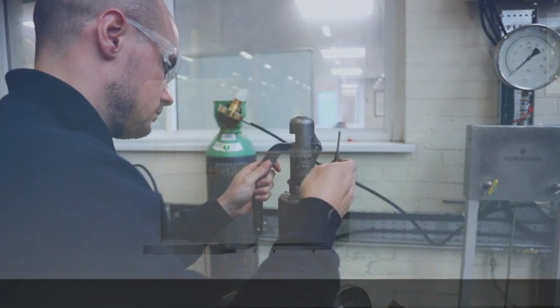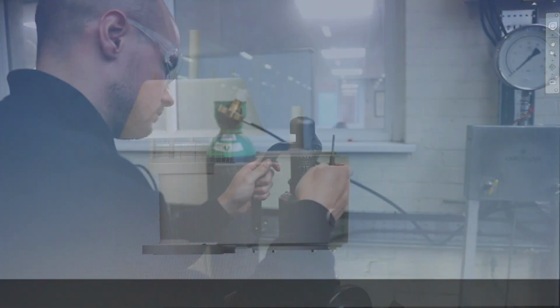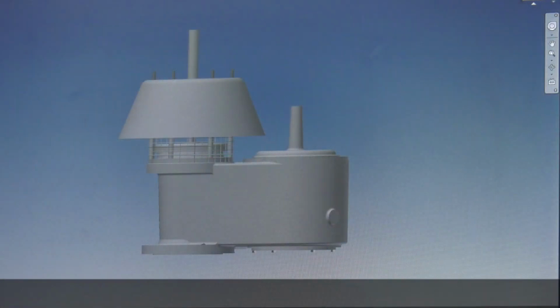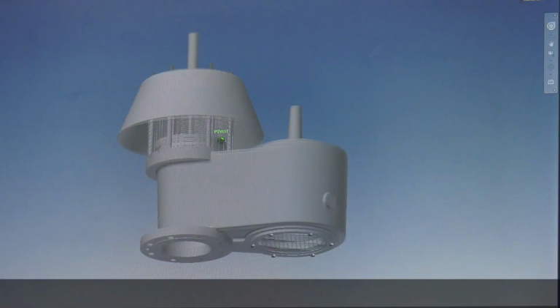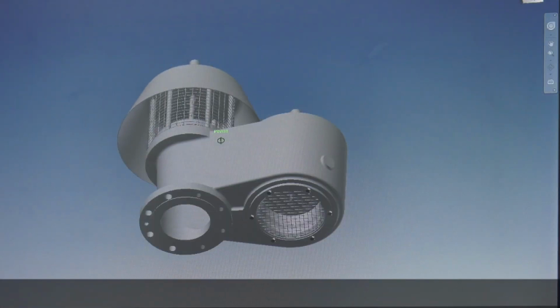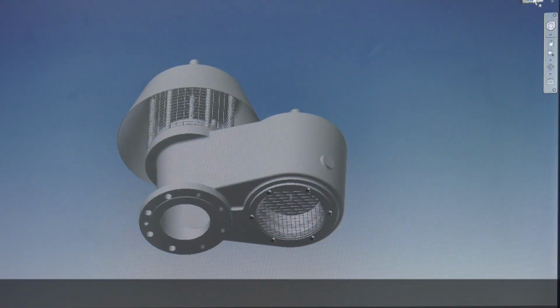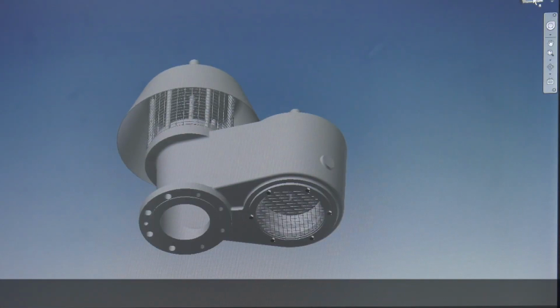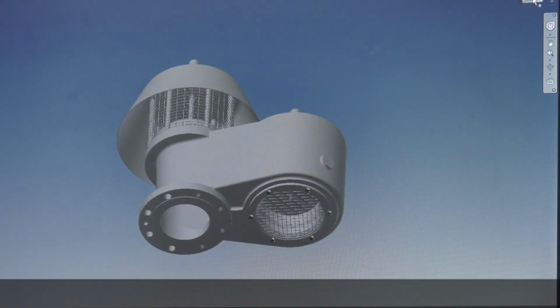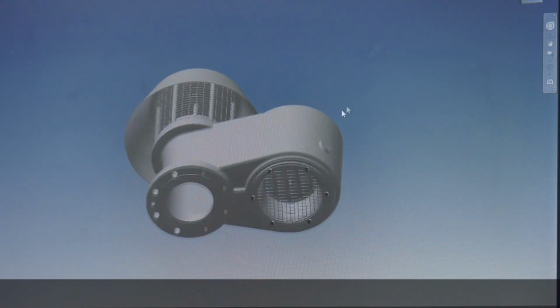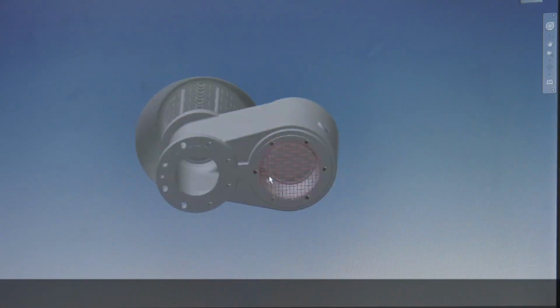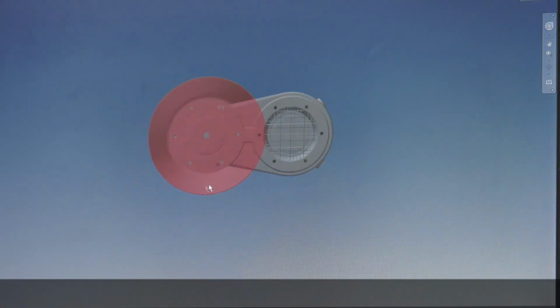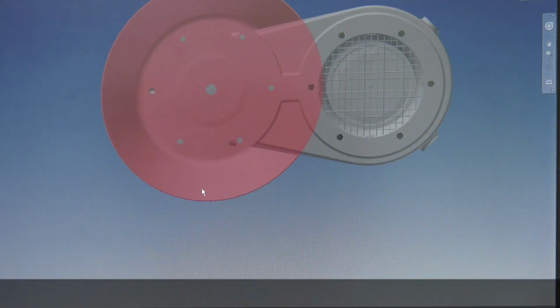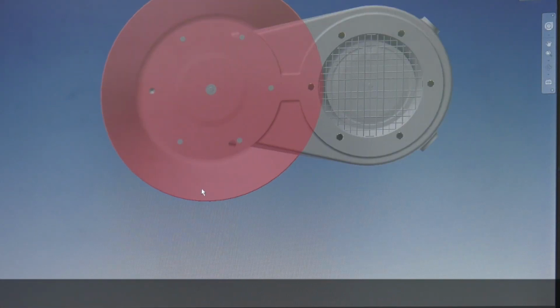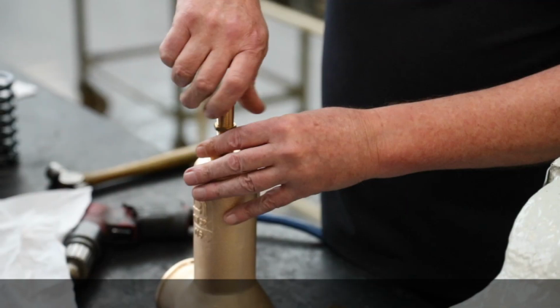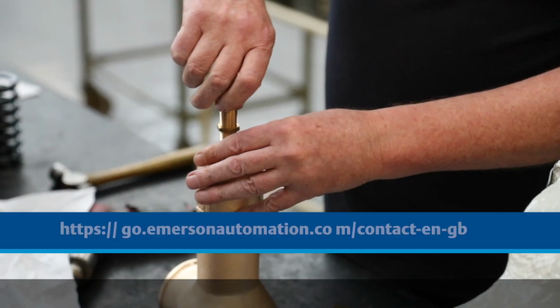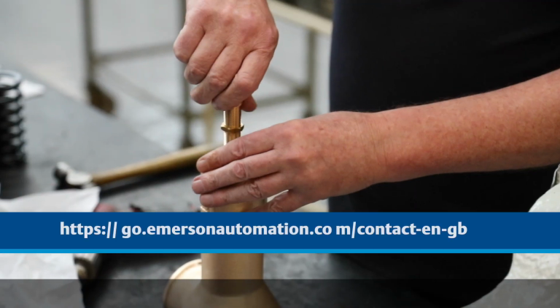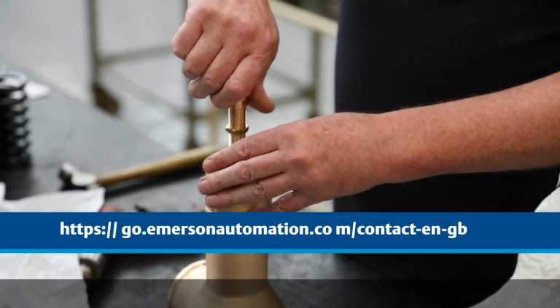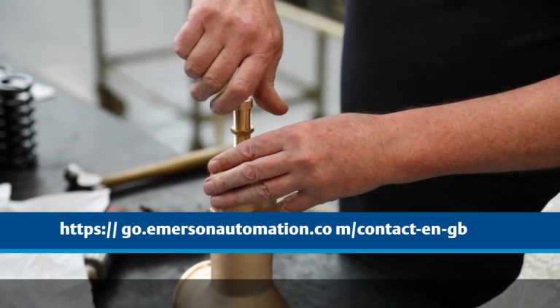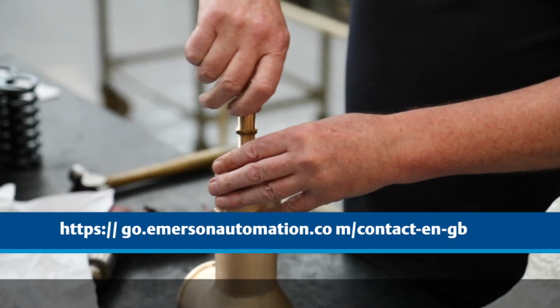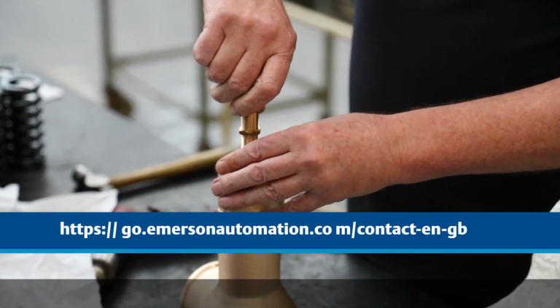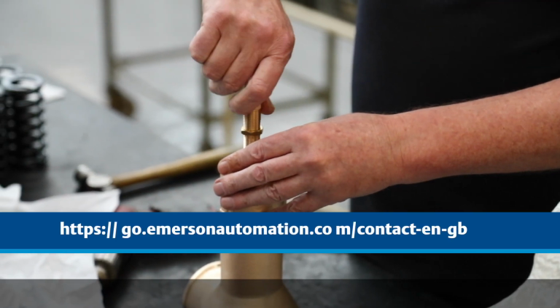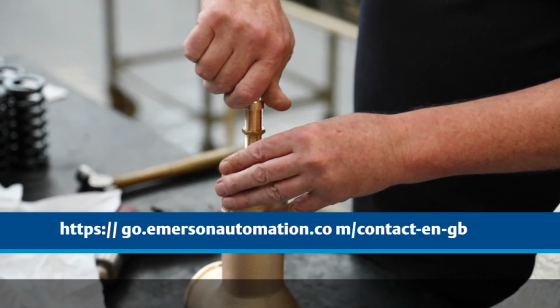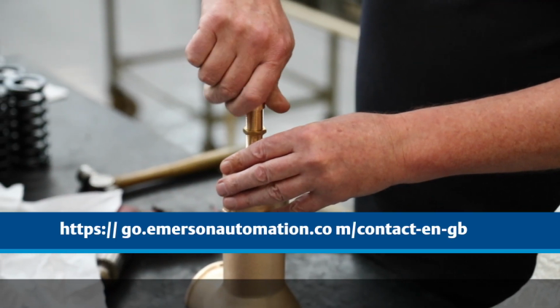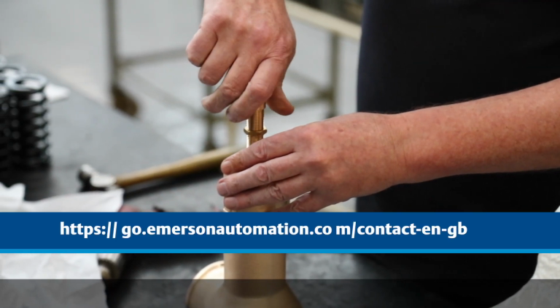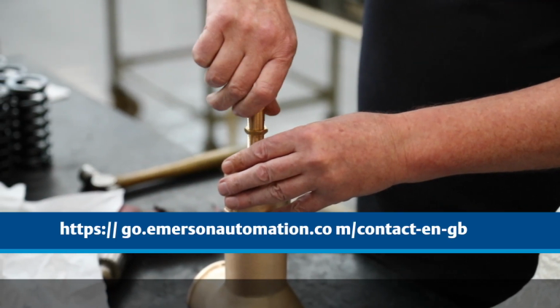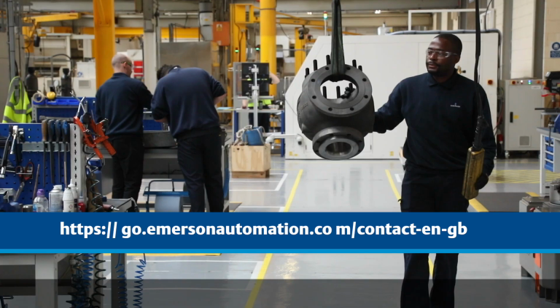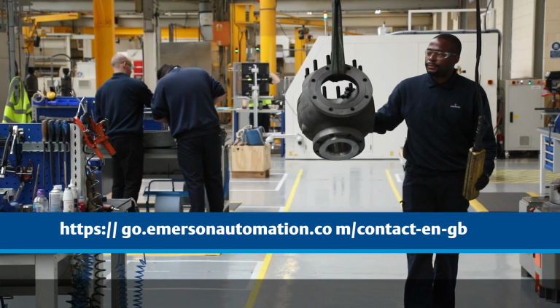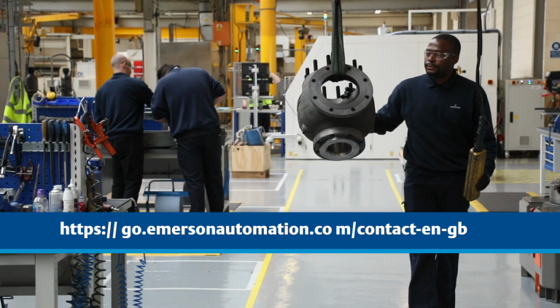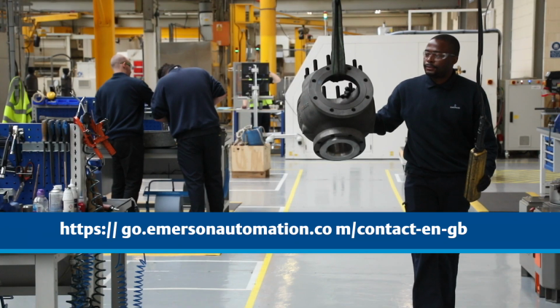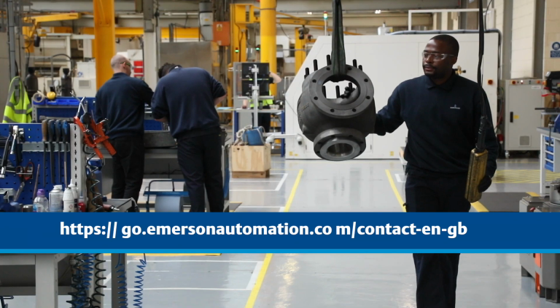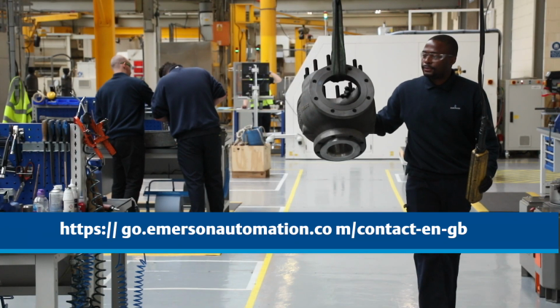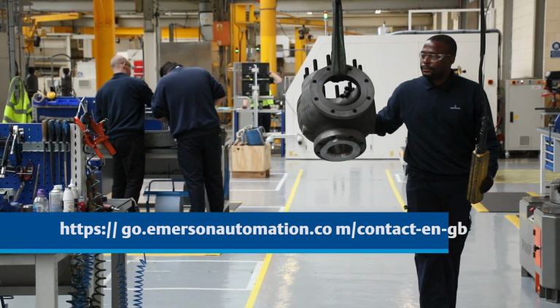Emerson can support you with your biggest pressure management challenges. With Emerson, consider it solved.